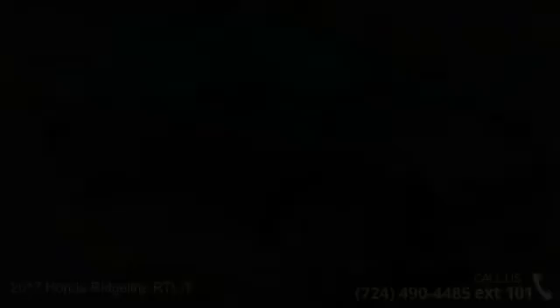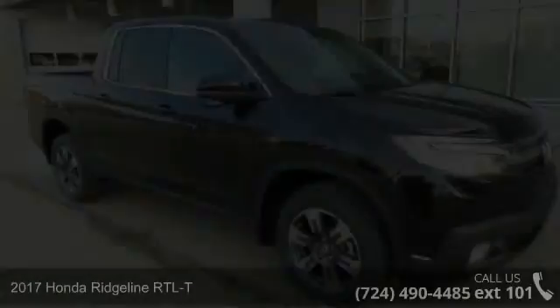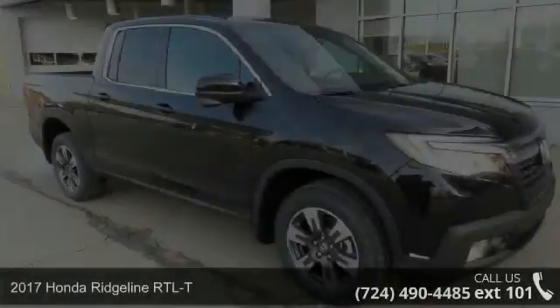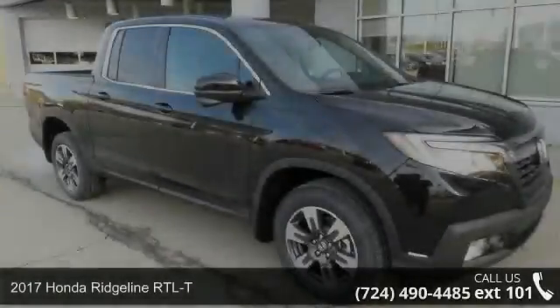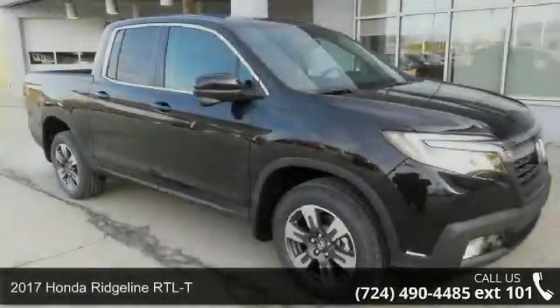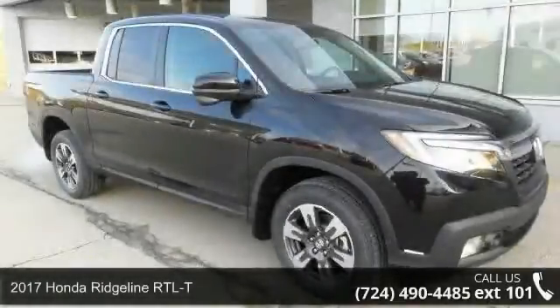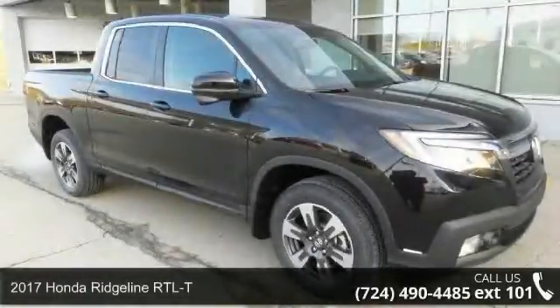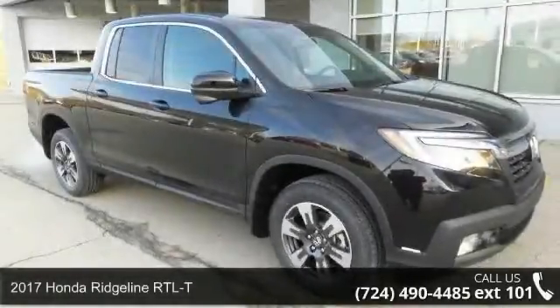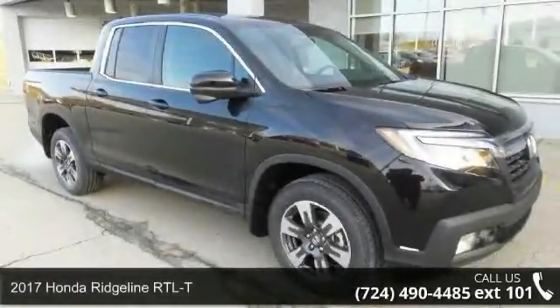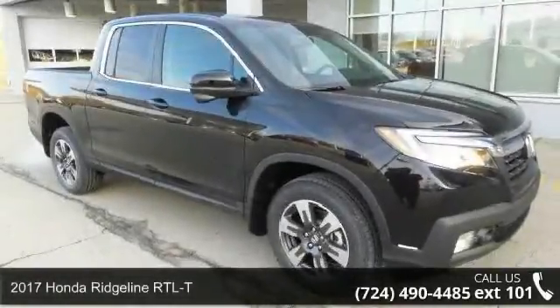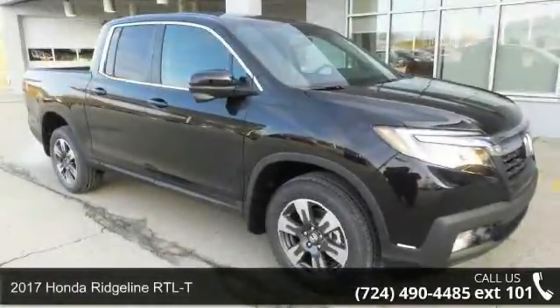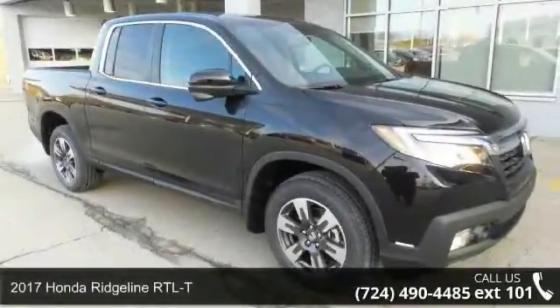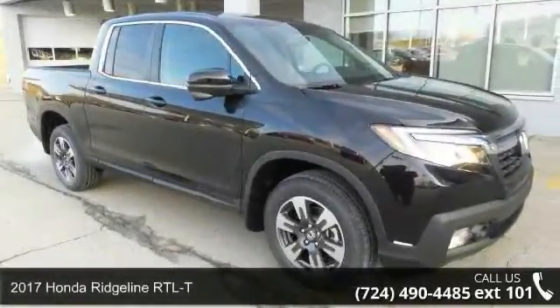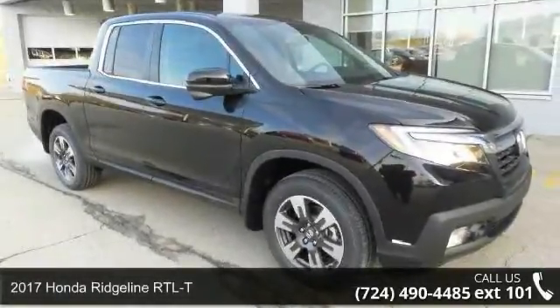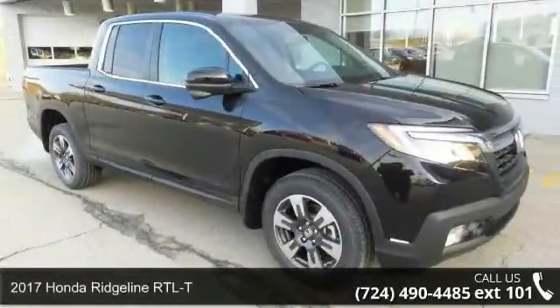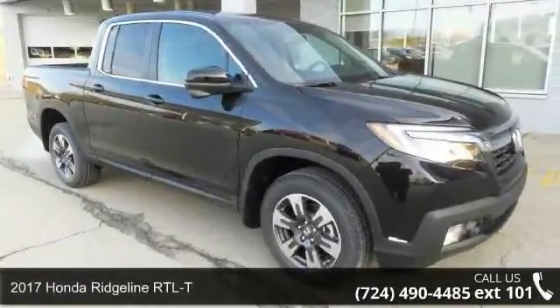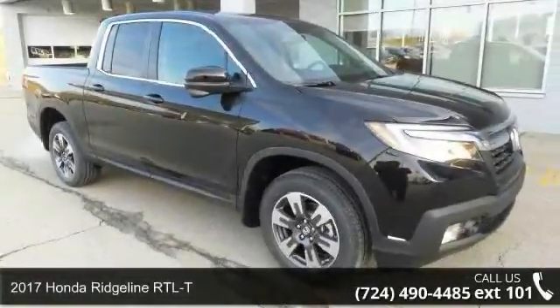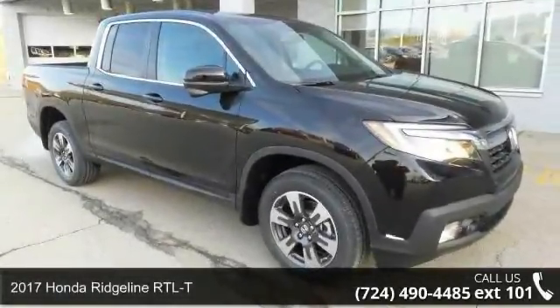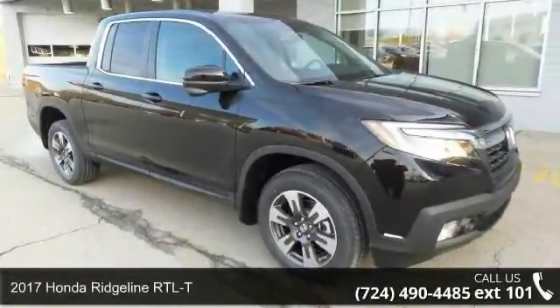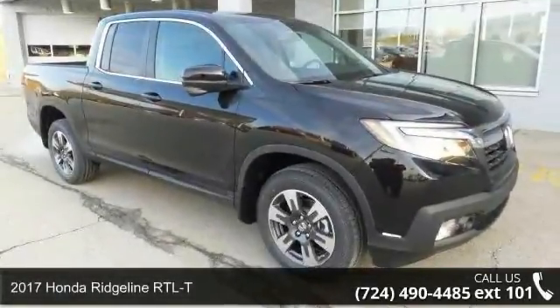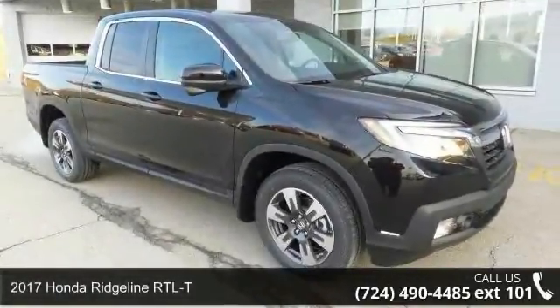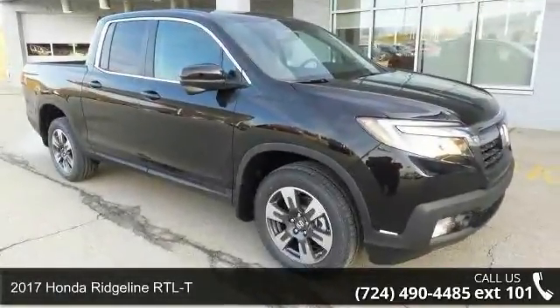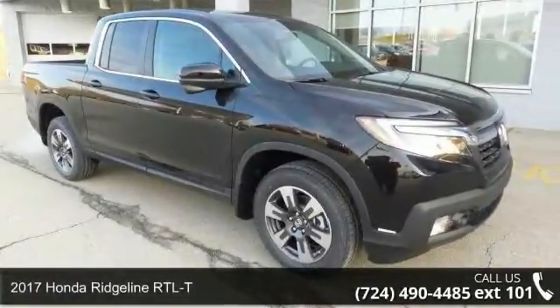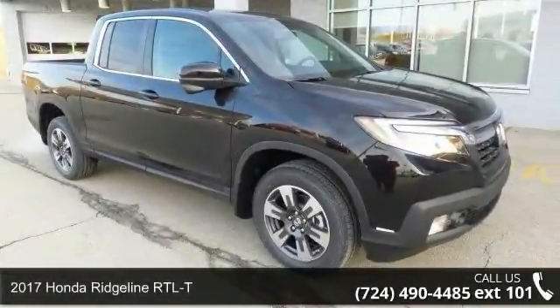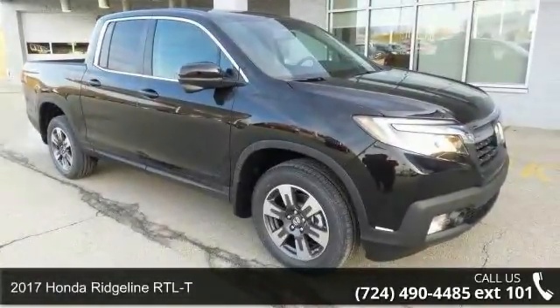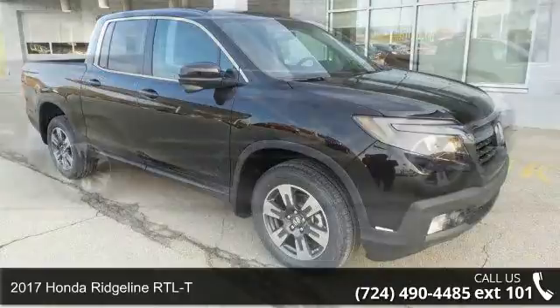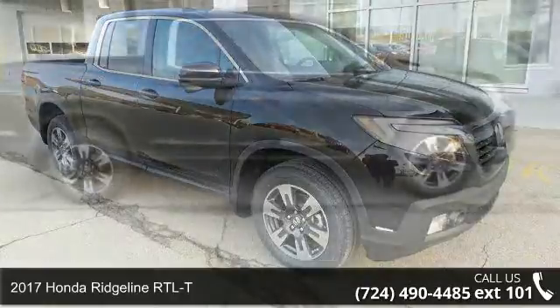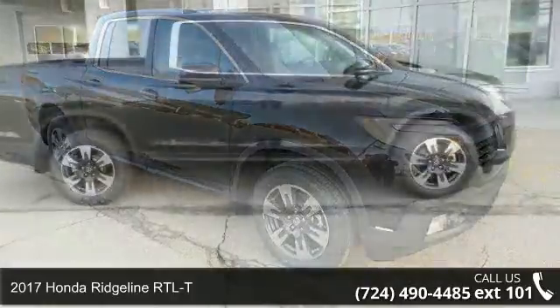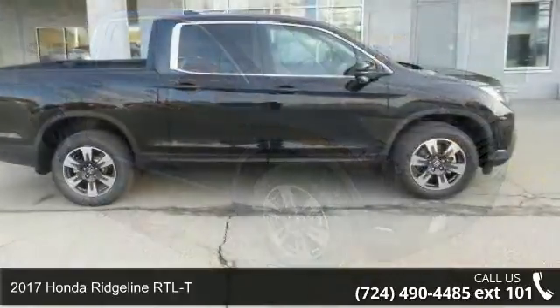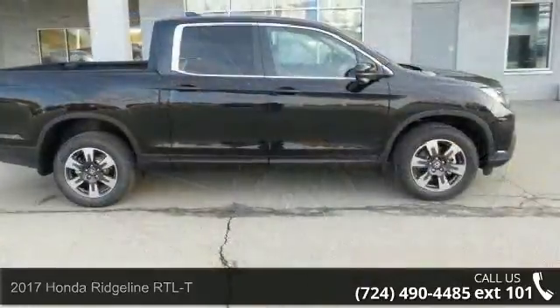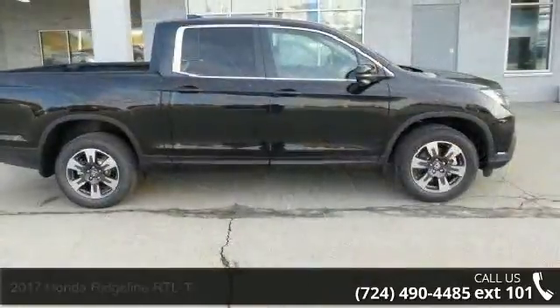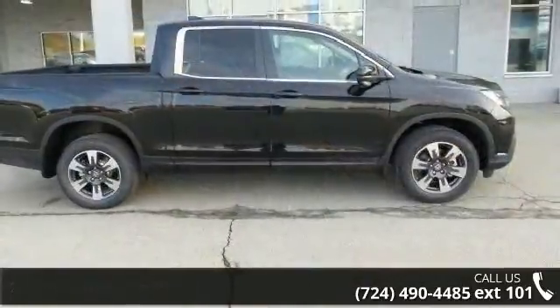Step into the 2017 Honda Ridgeline RTLT. This may be the set of wheels you've been looking for.